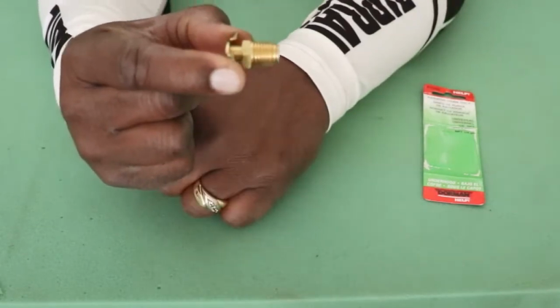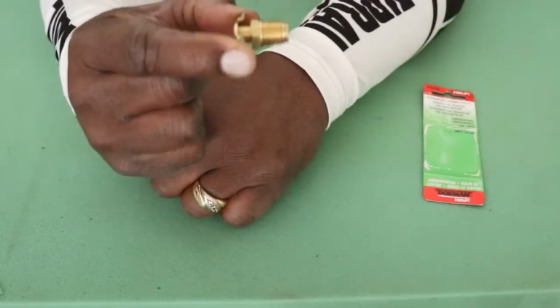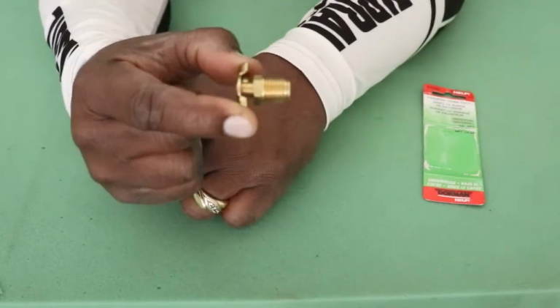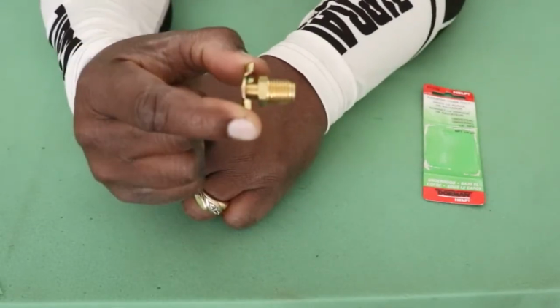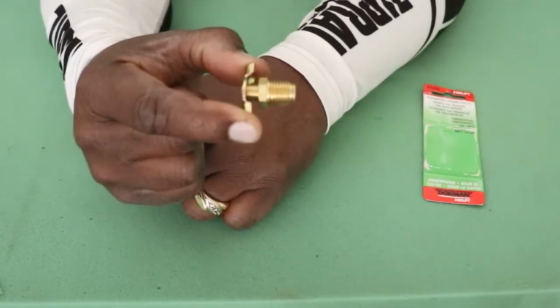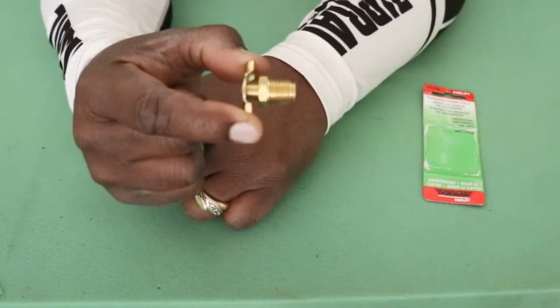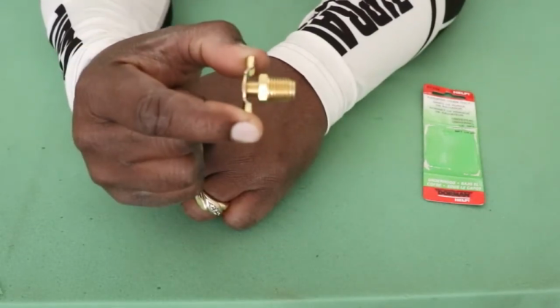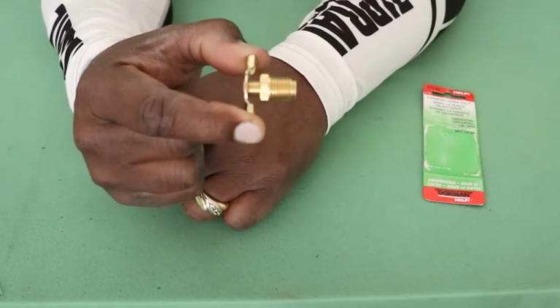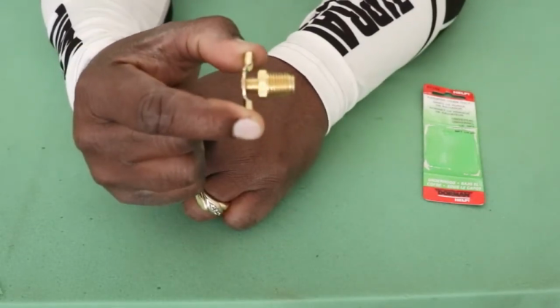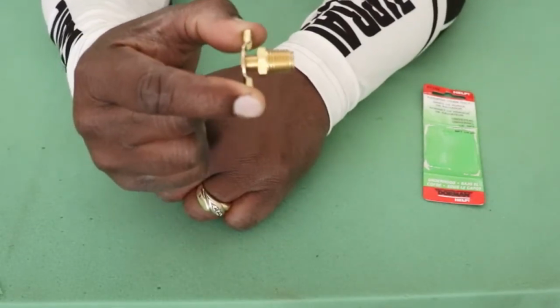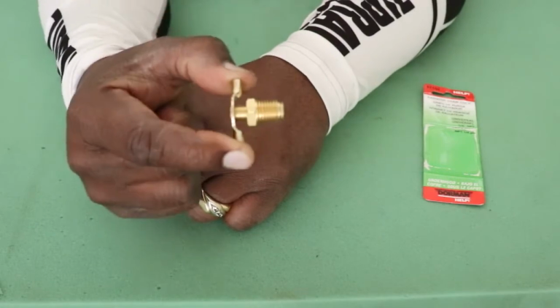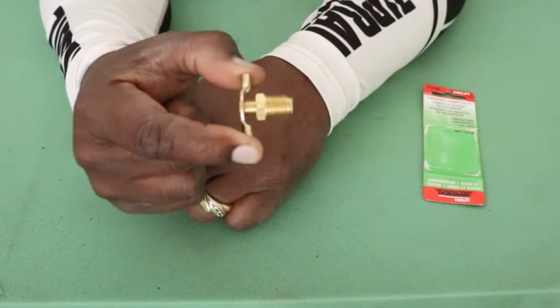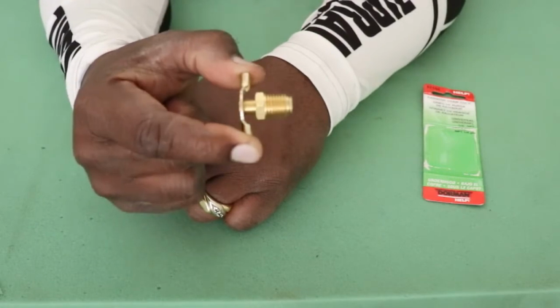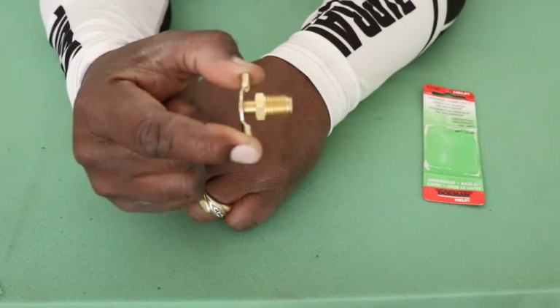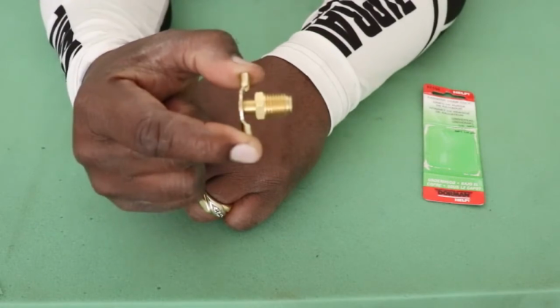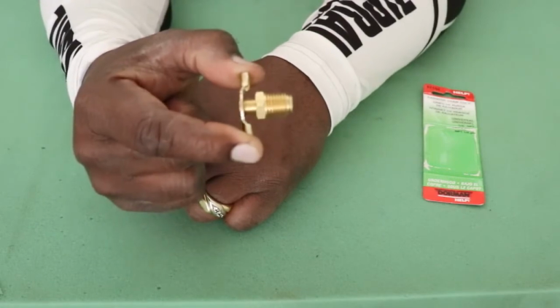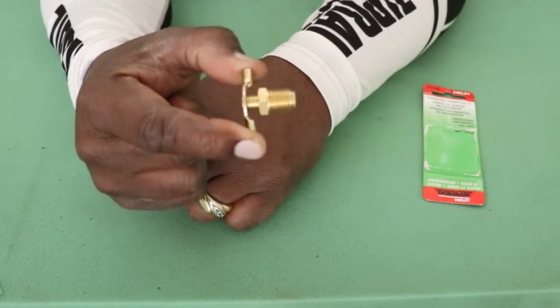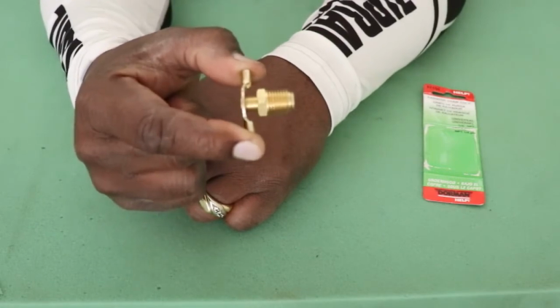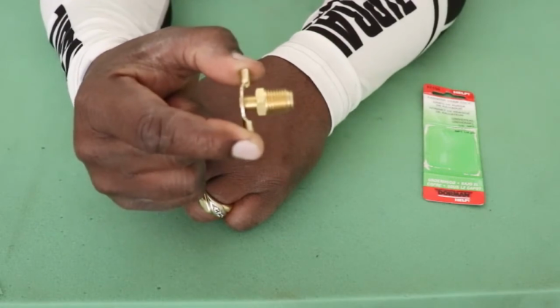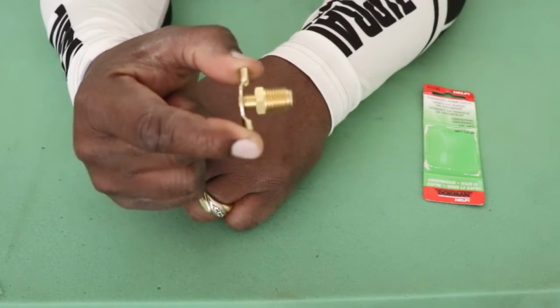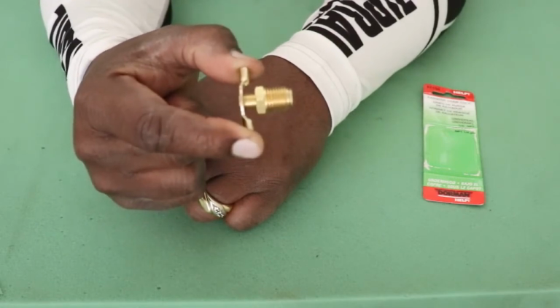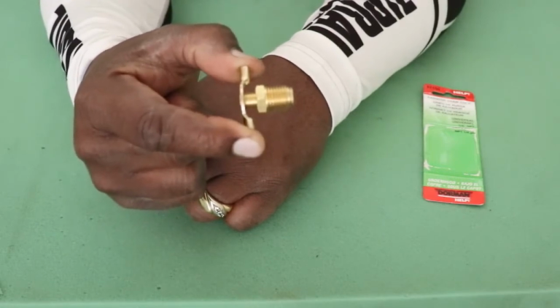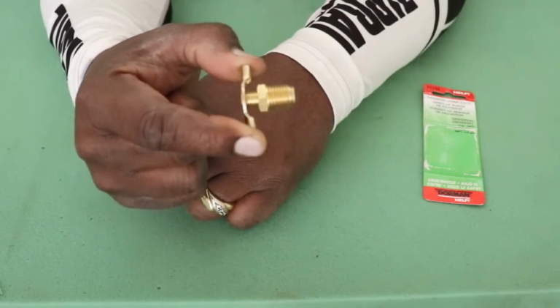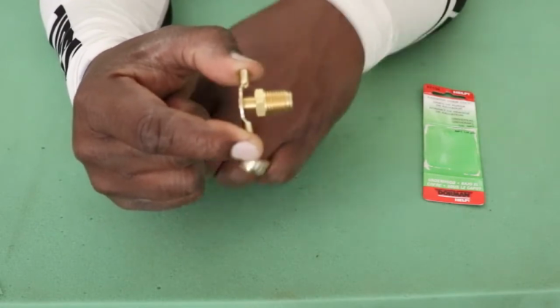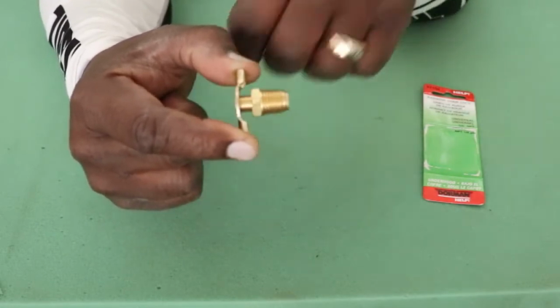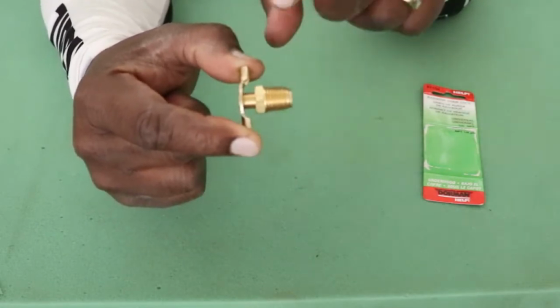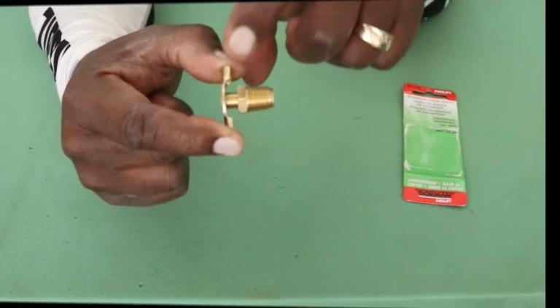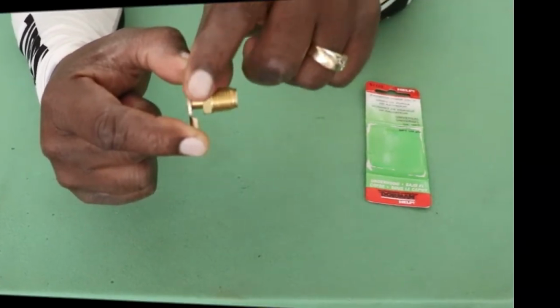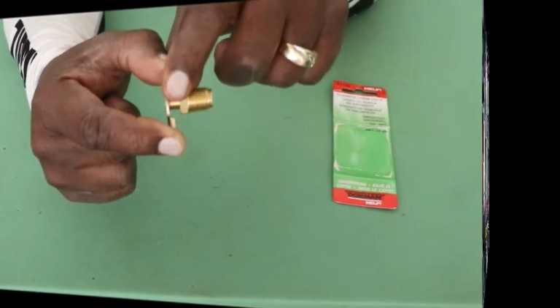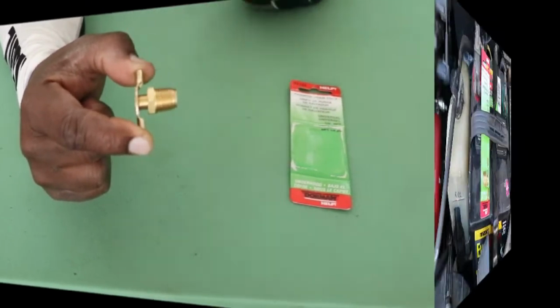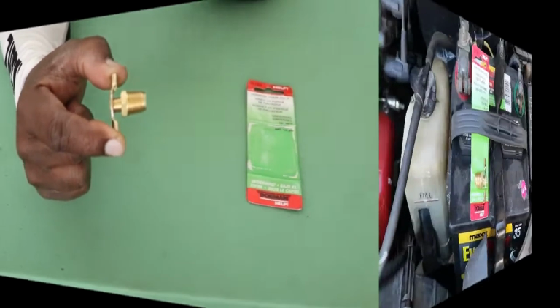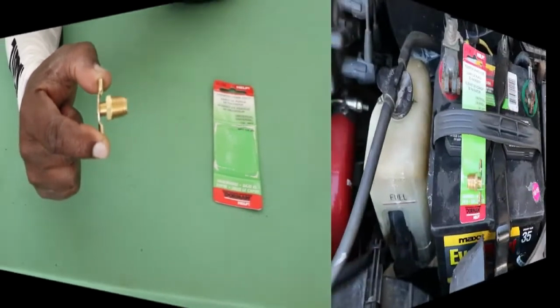So we're going to go down to the car, take out the little cheap plastic one and install the new valve.